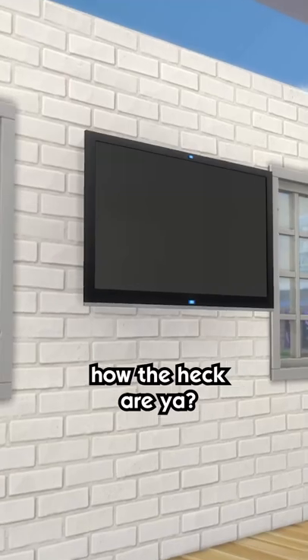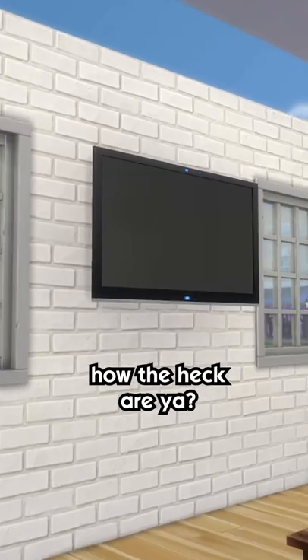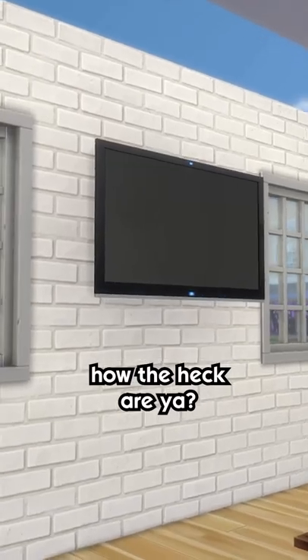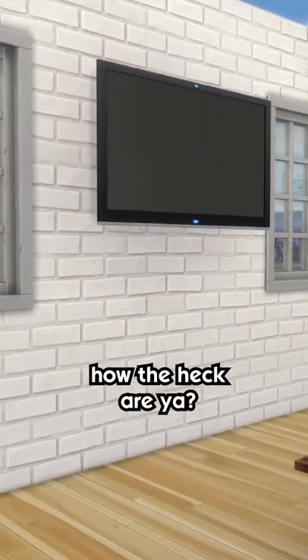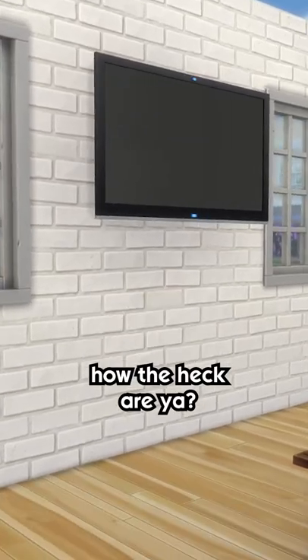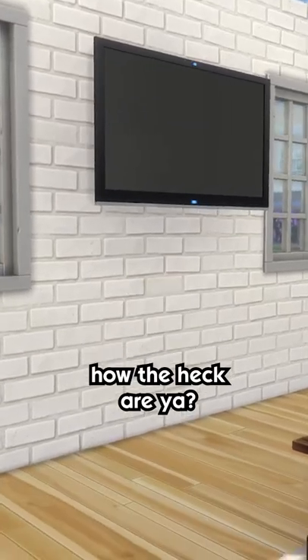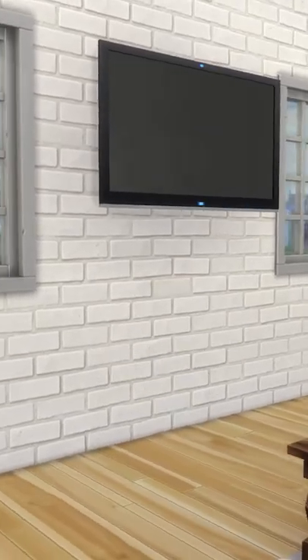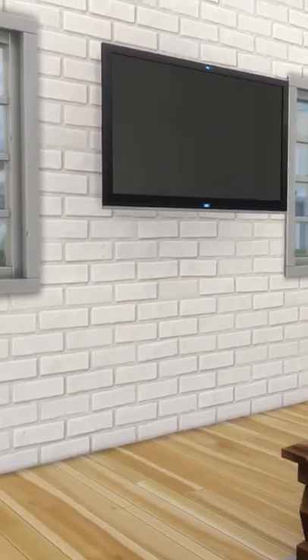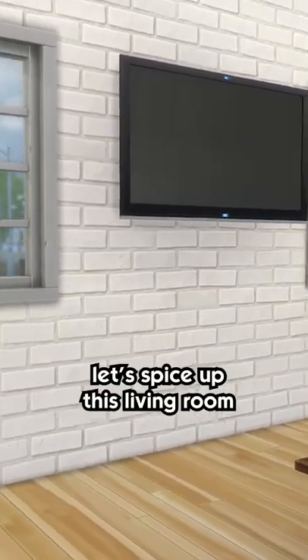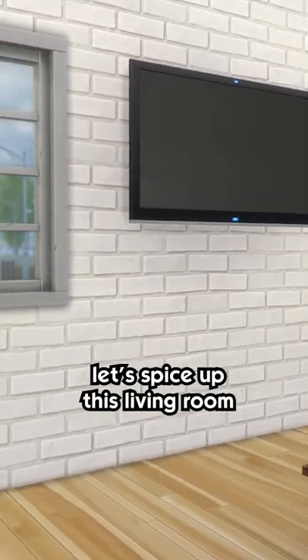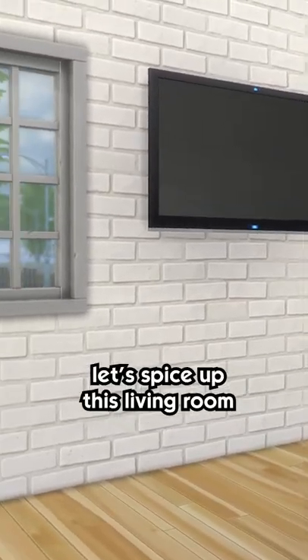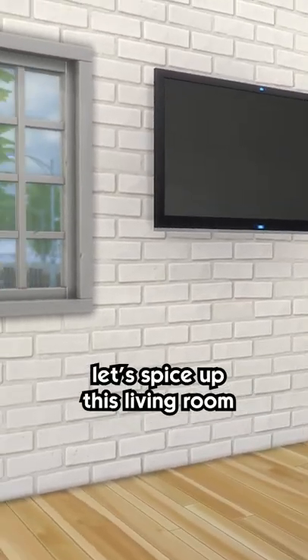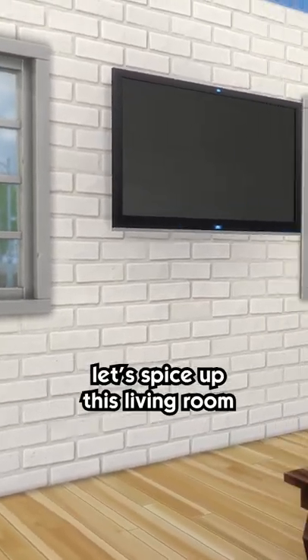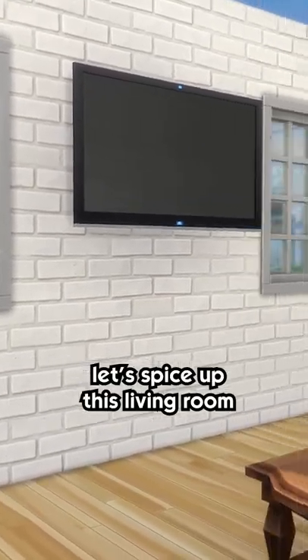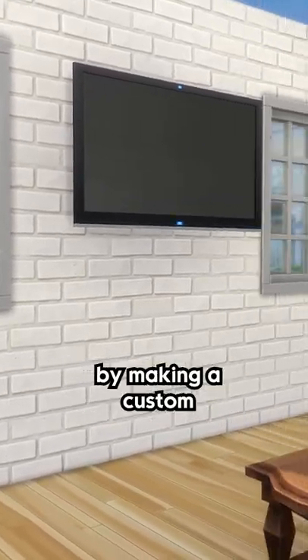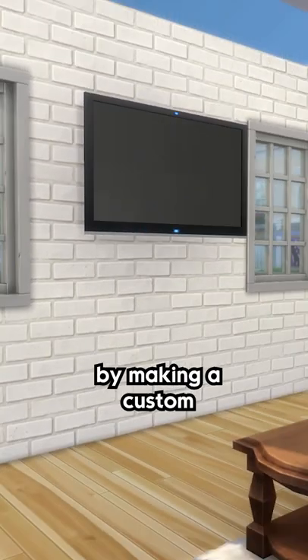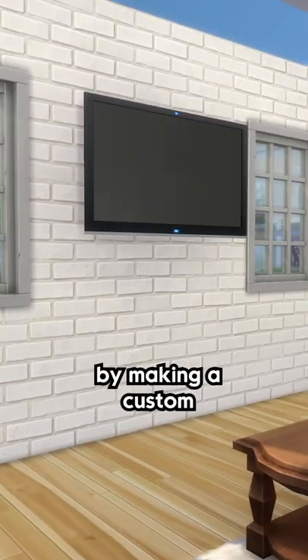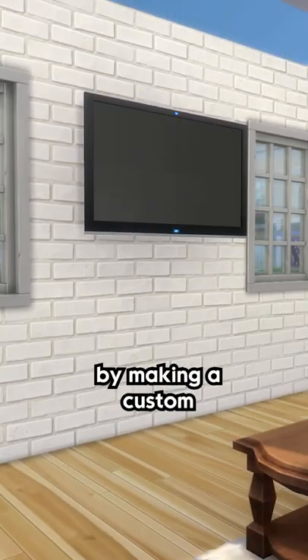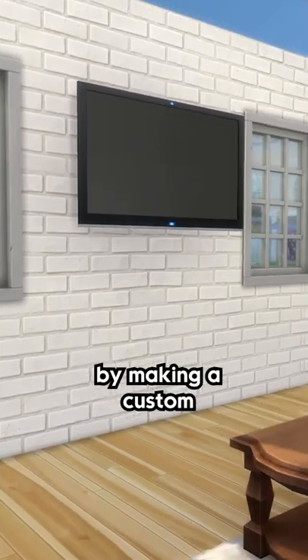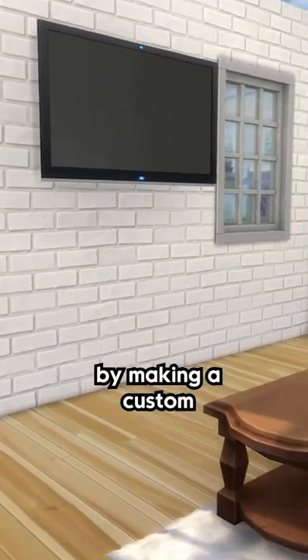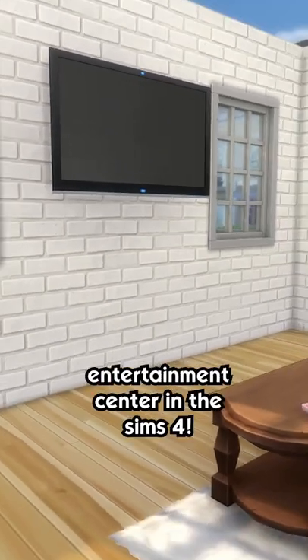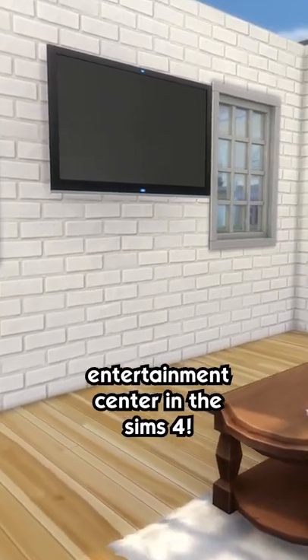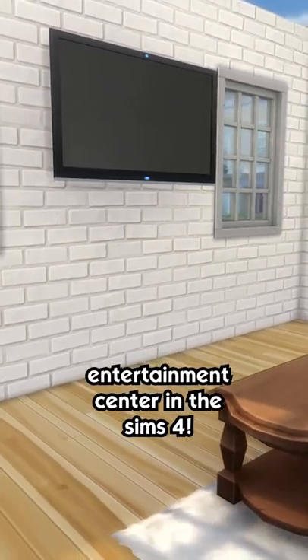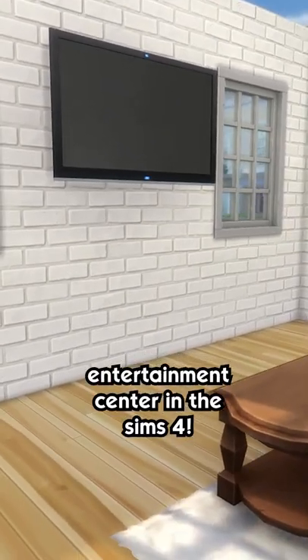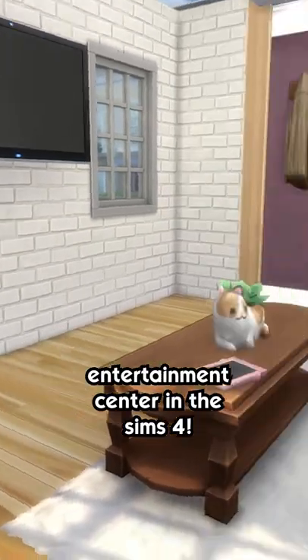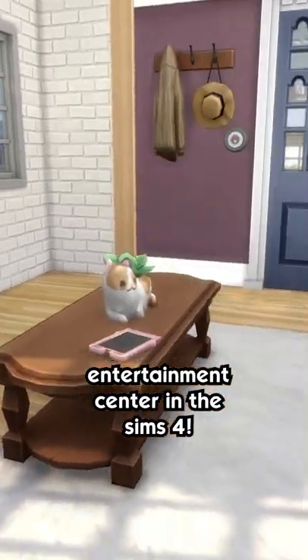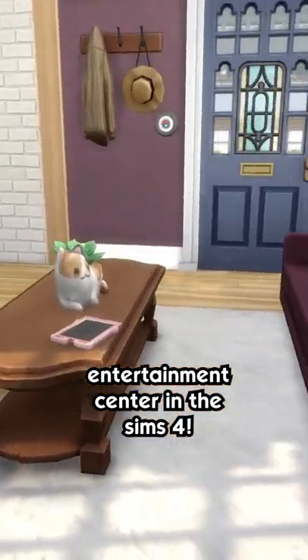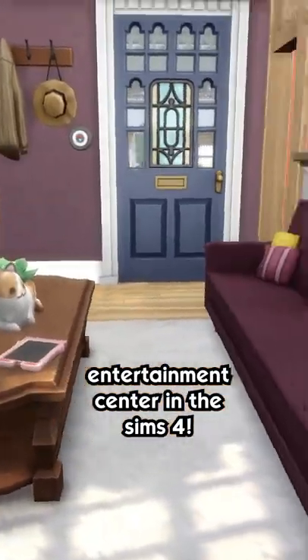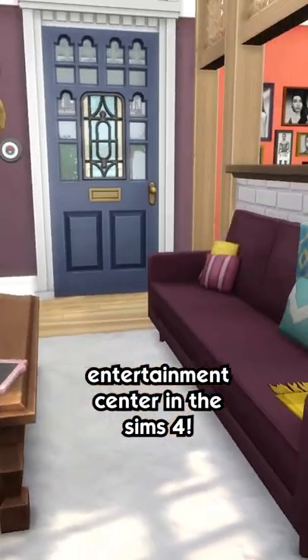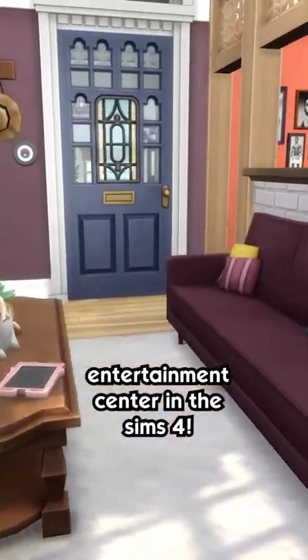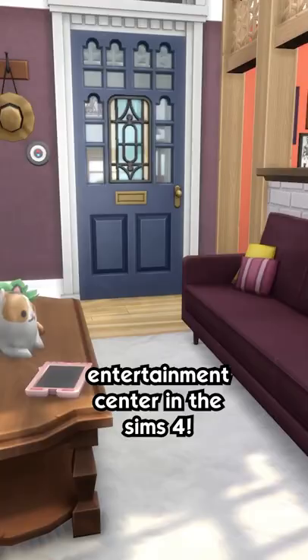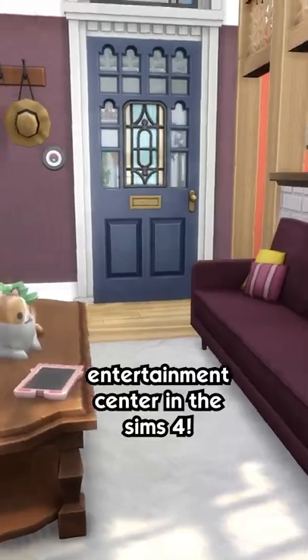How the heck are ya? Let's spice up this living room by making a custom entertainment center in The Sims 4.